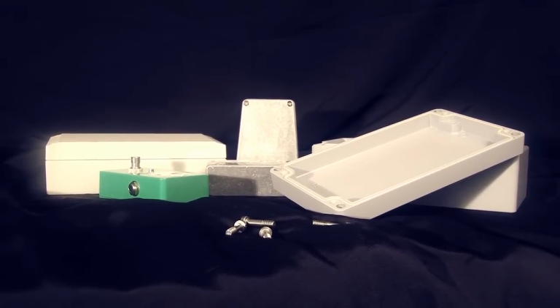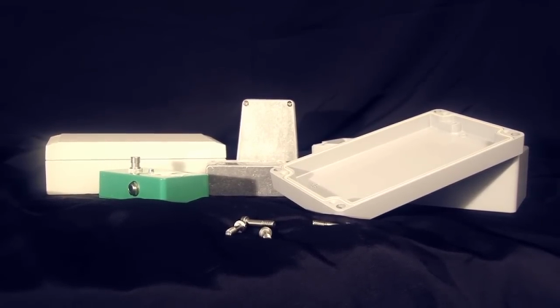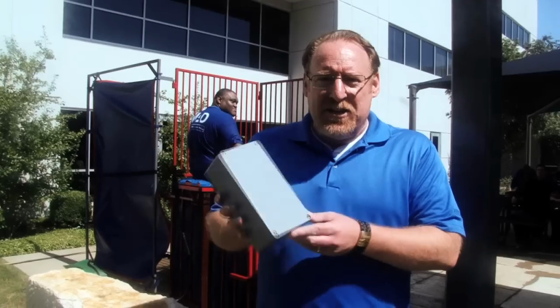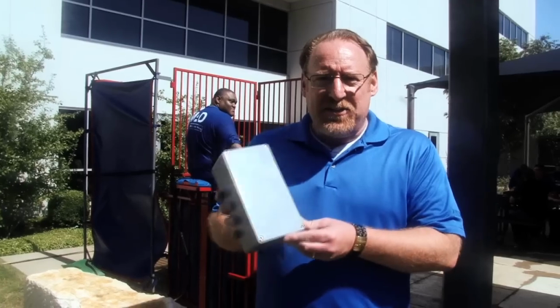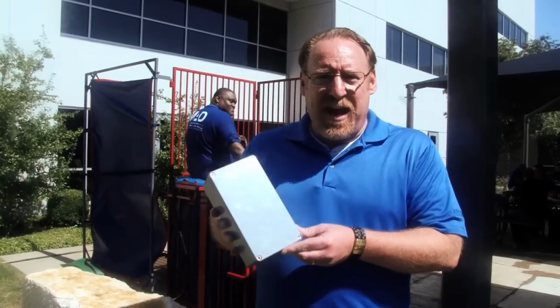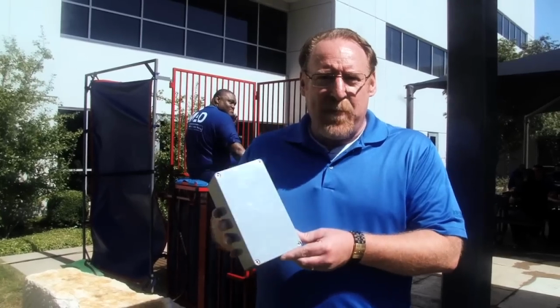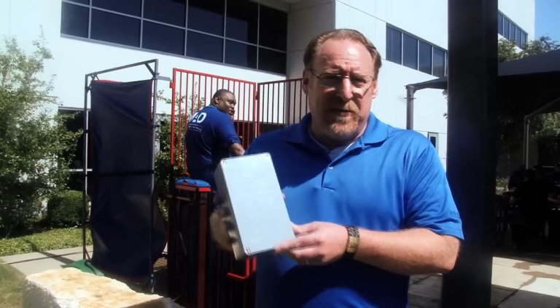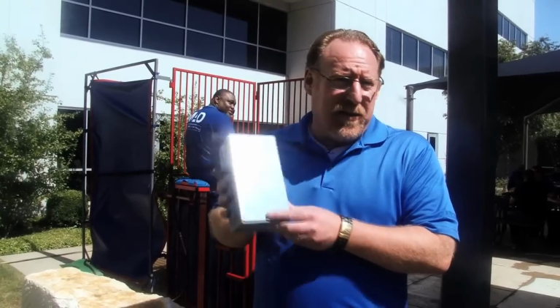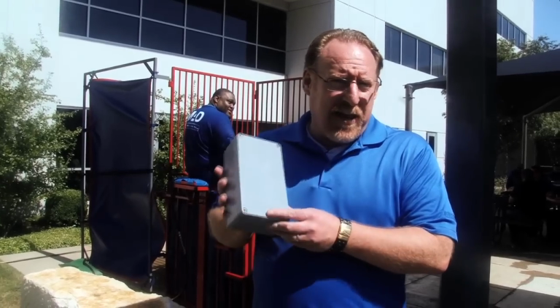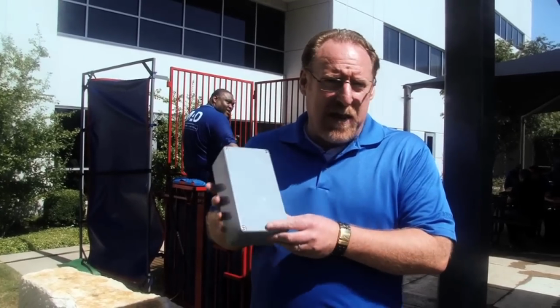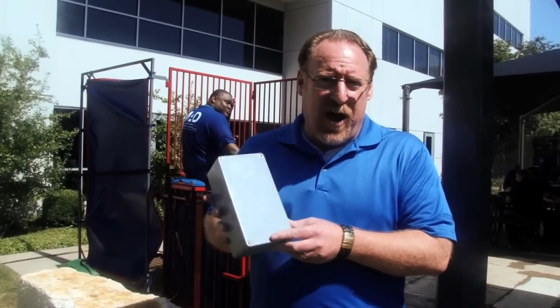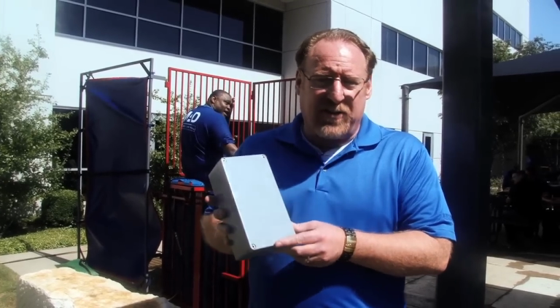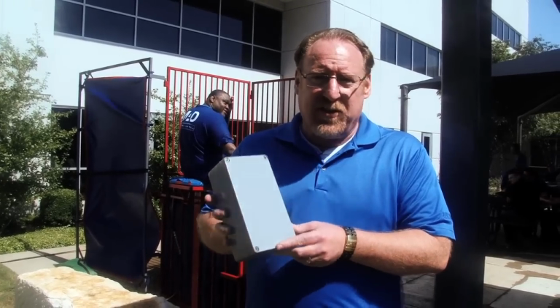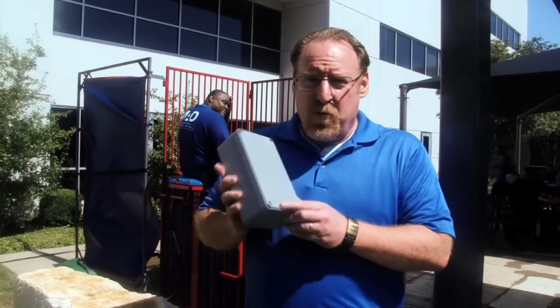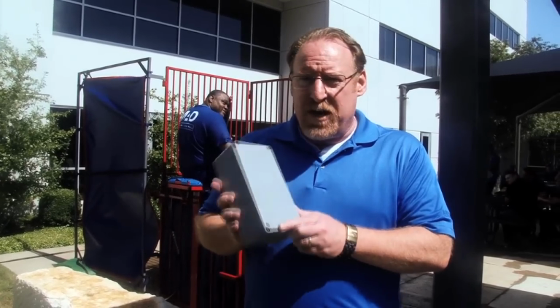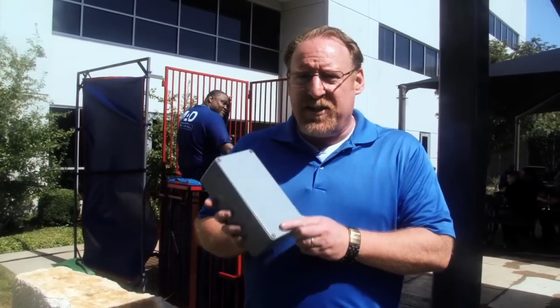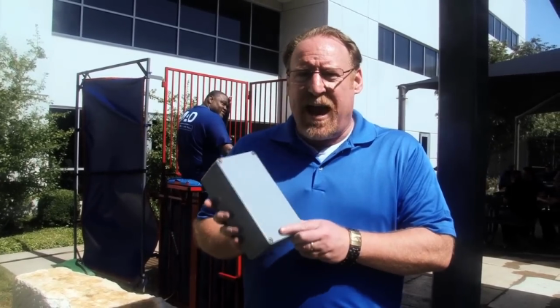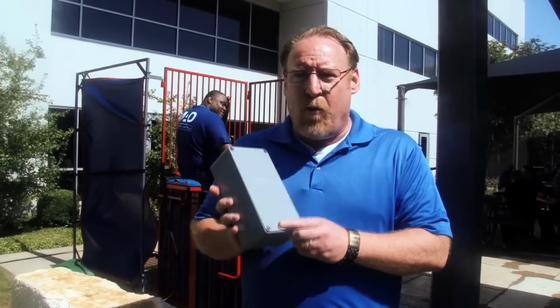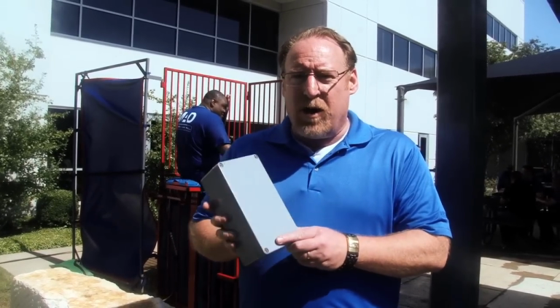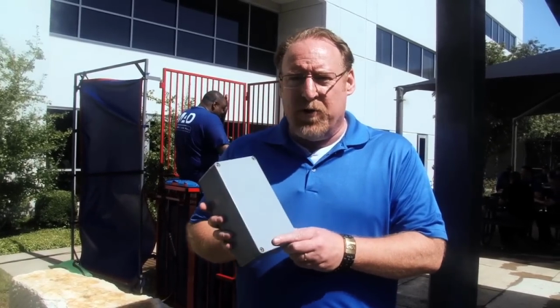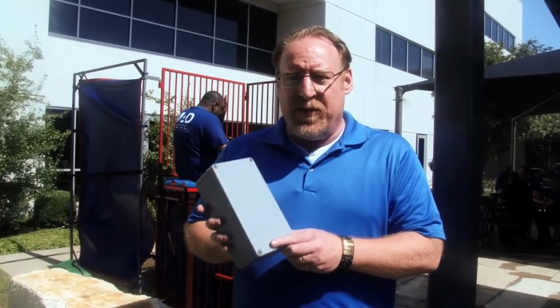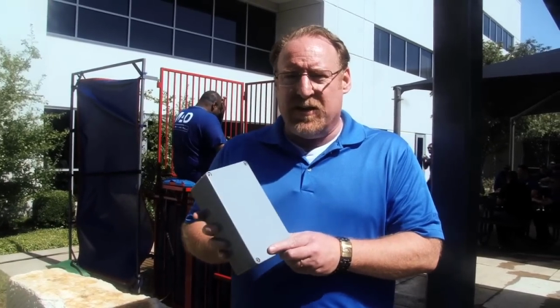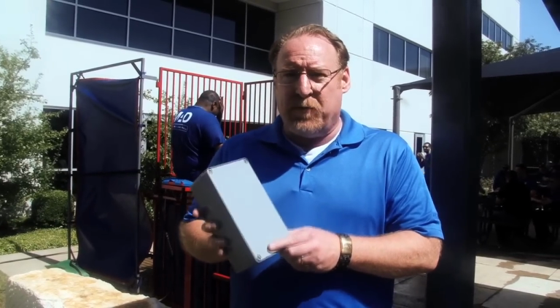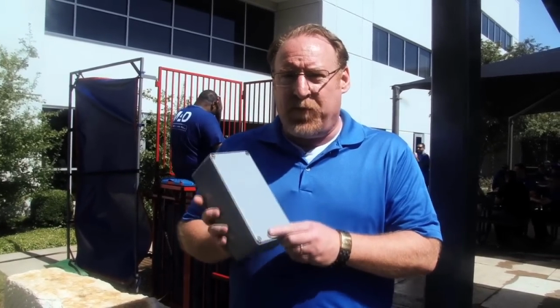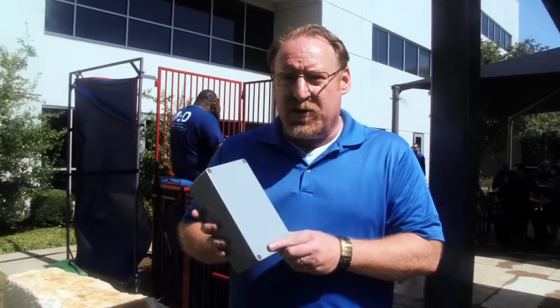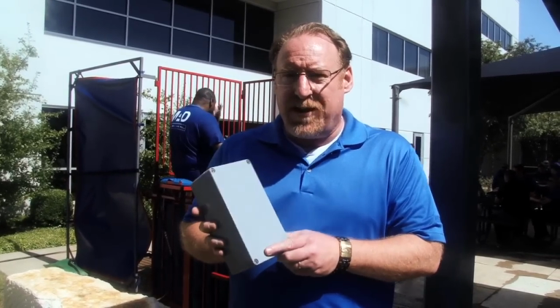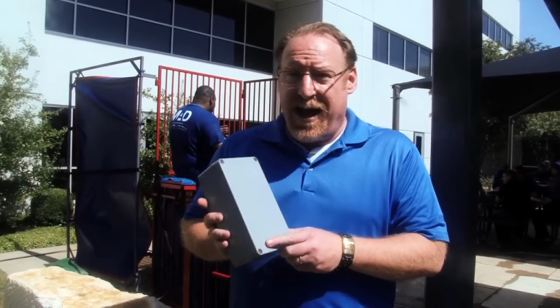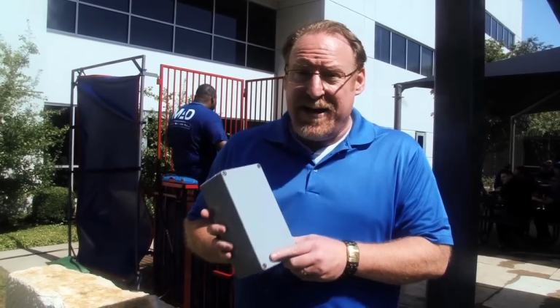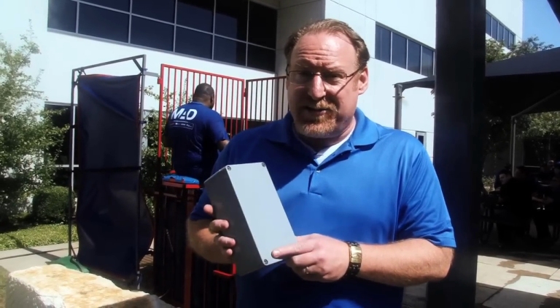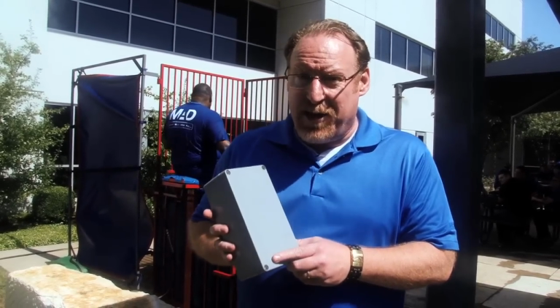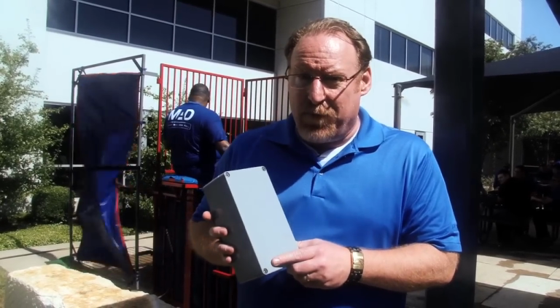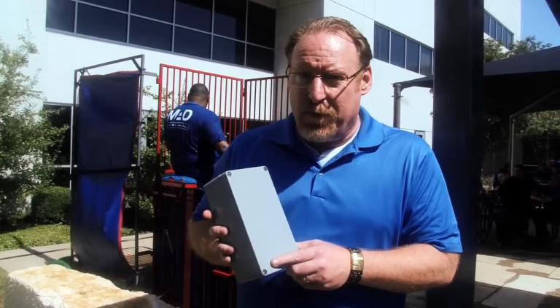This is a Hammond decade box. We're going to see how waterproof it is, but first, I need a cell phone.